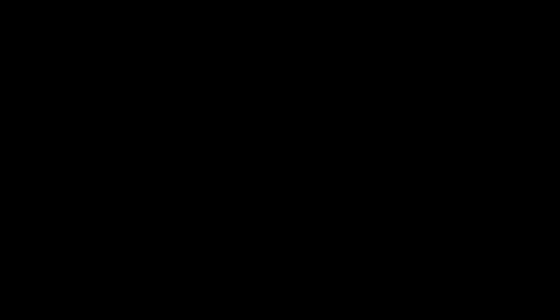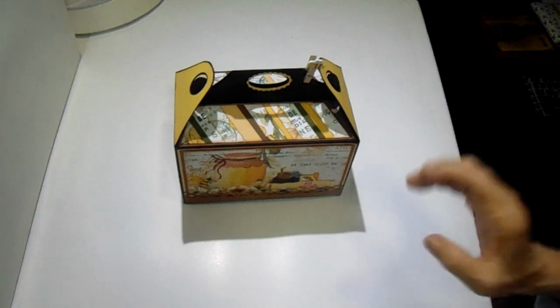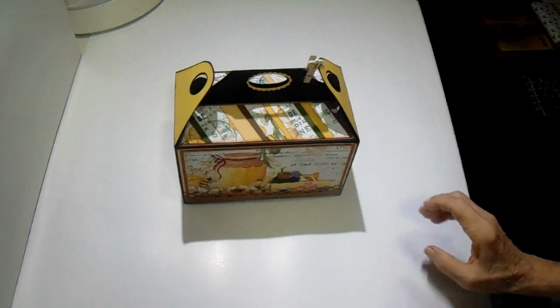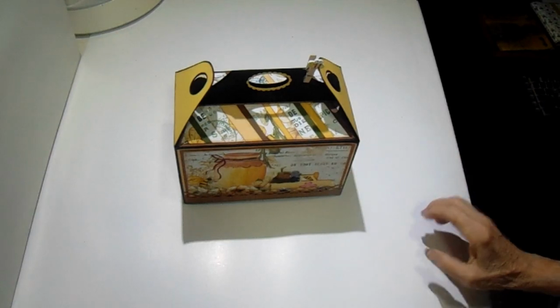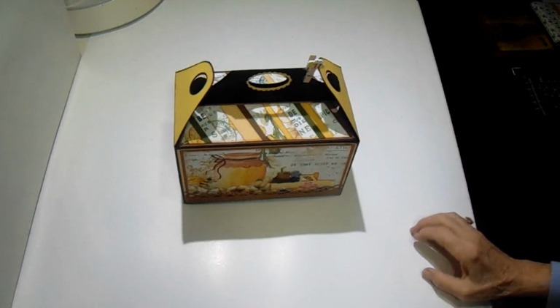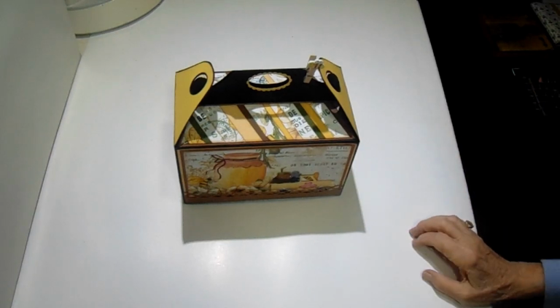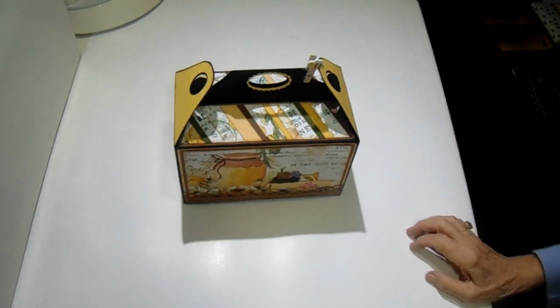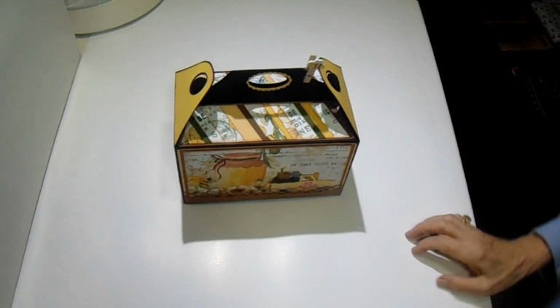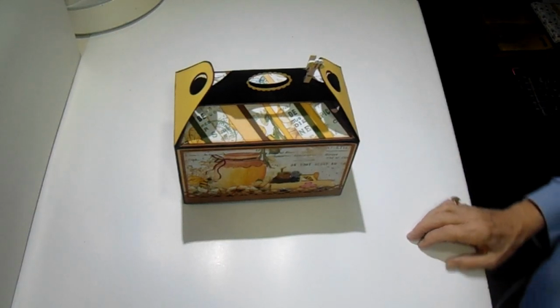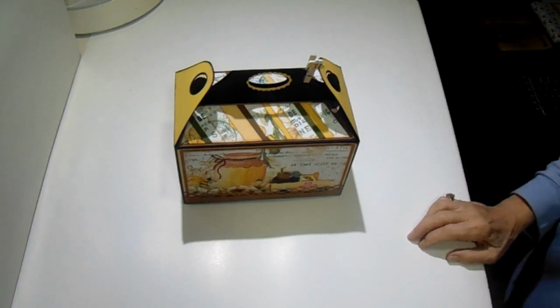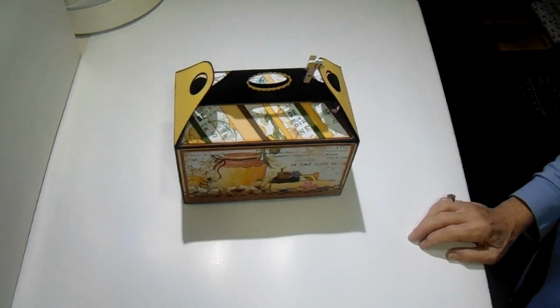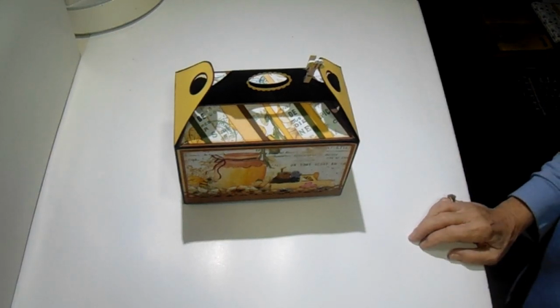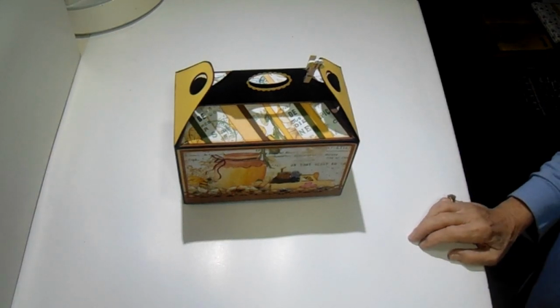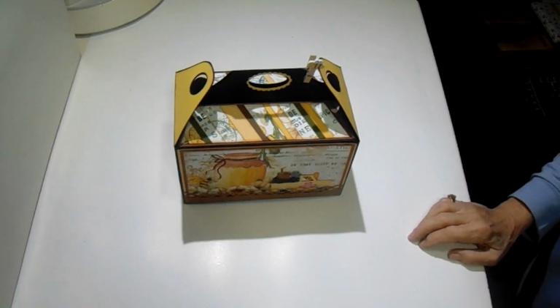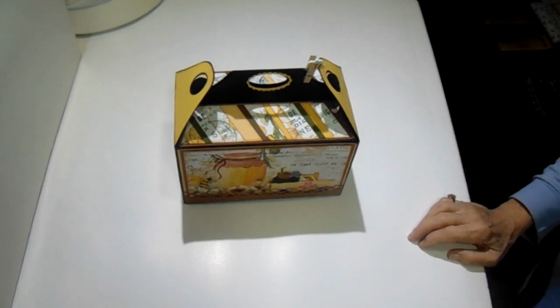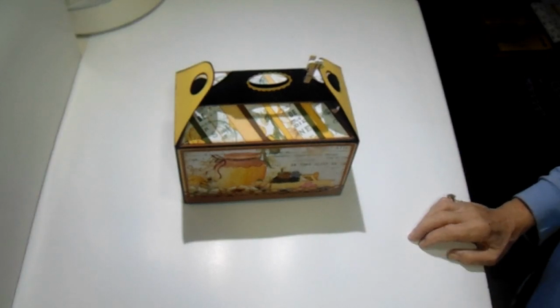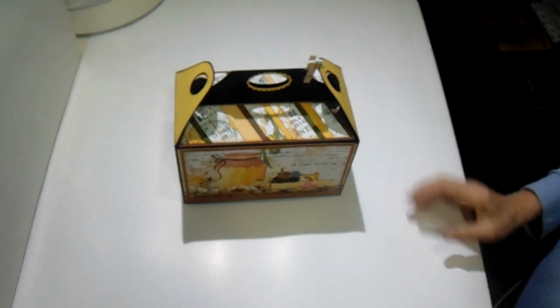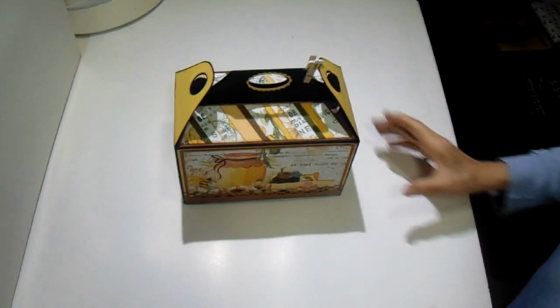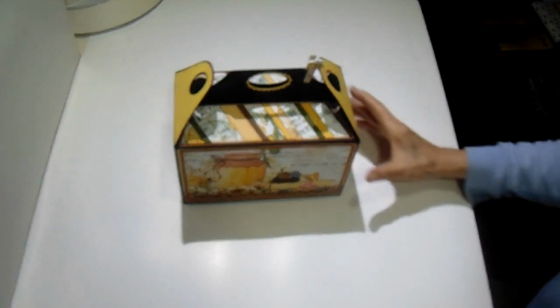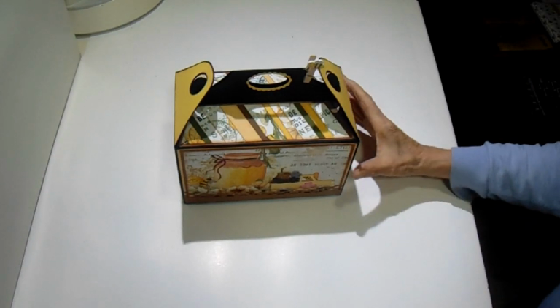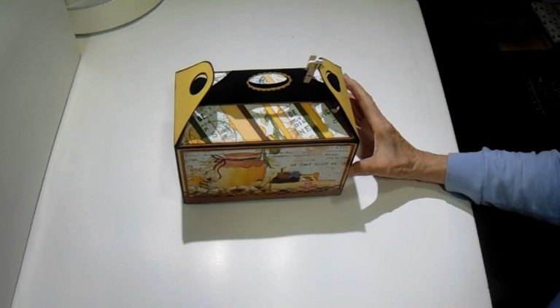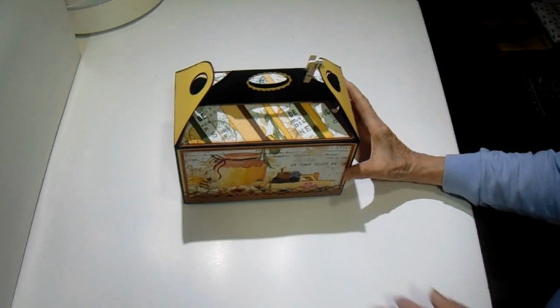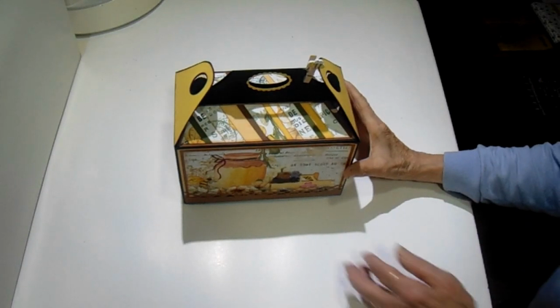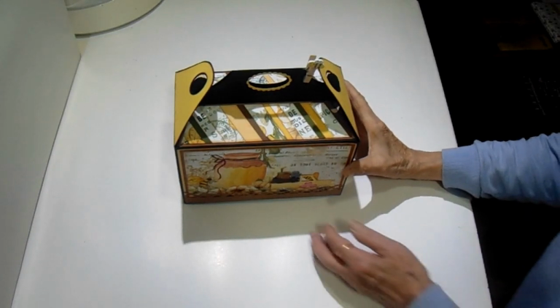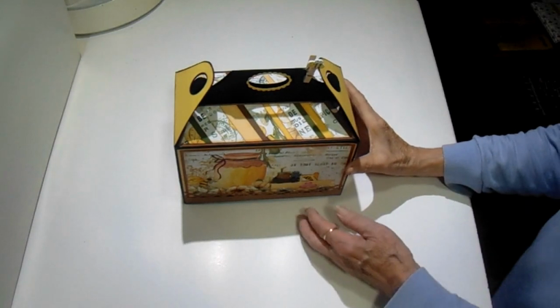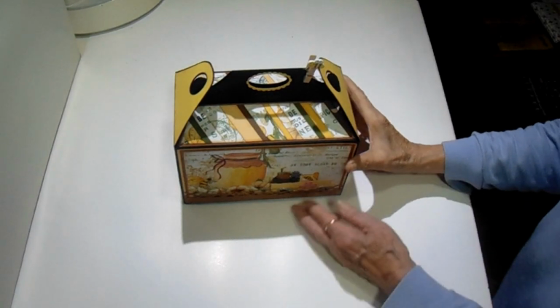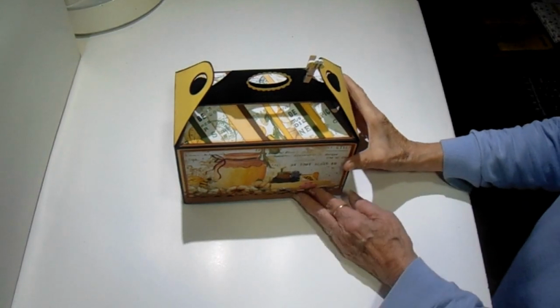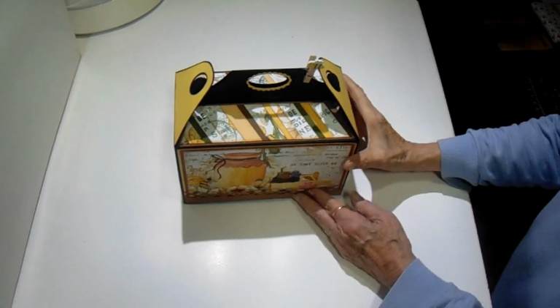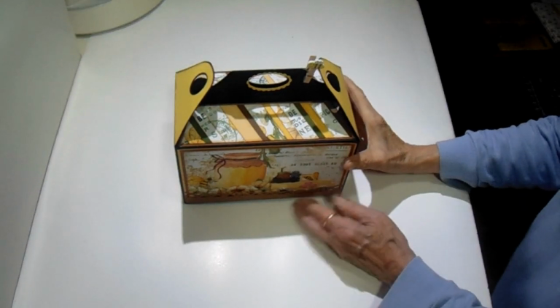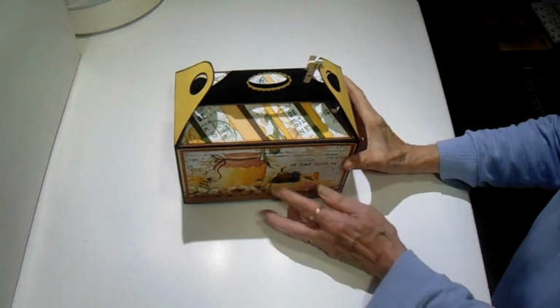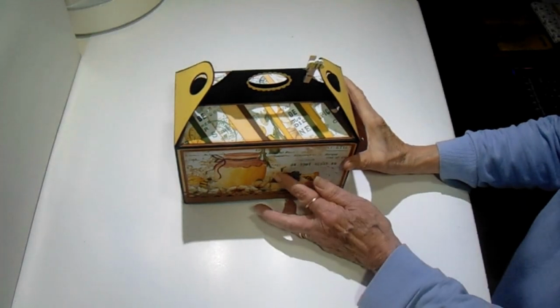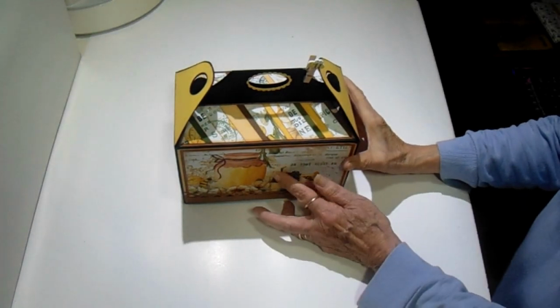Hey y'all, it's Bobbi. I have a new project I just completed I wanted to share with you.